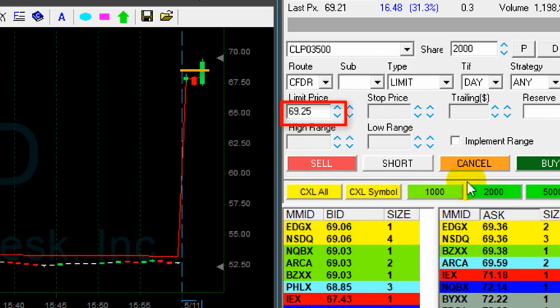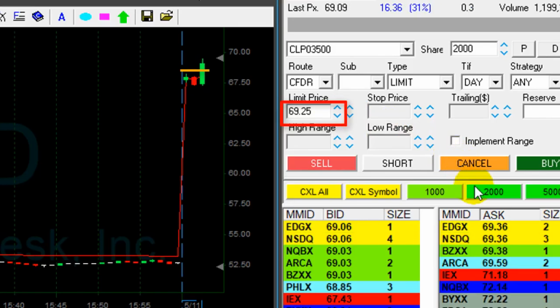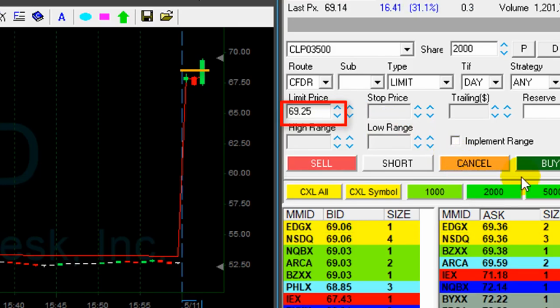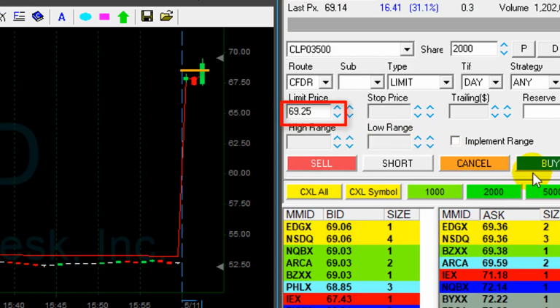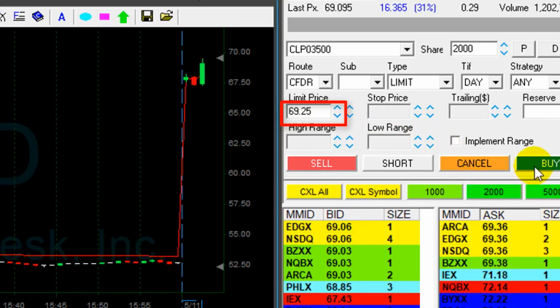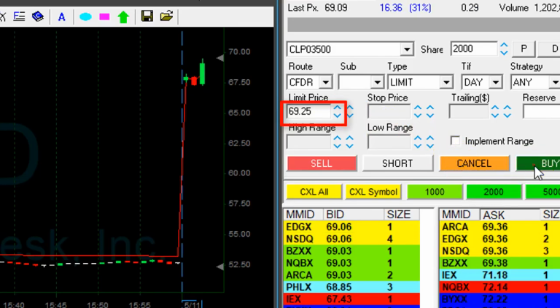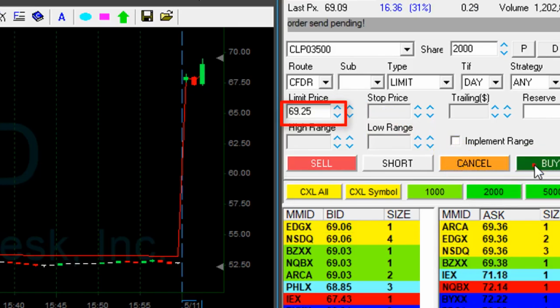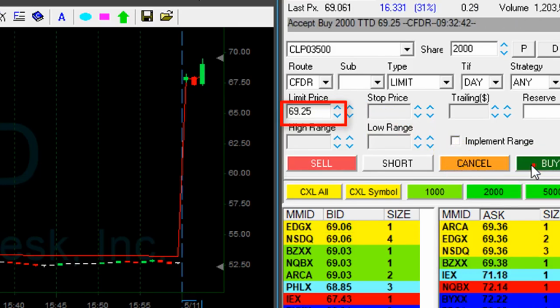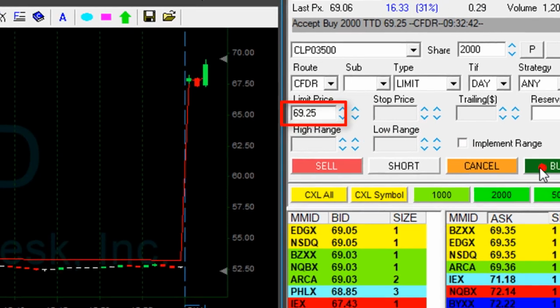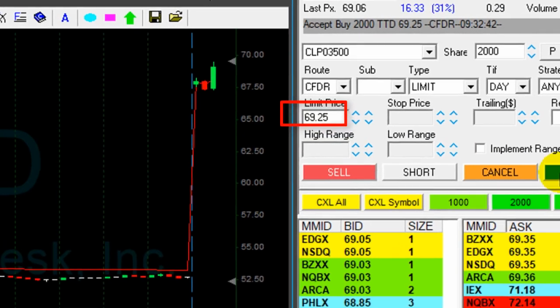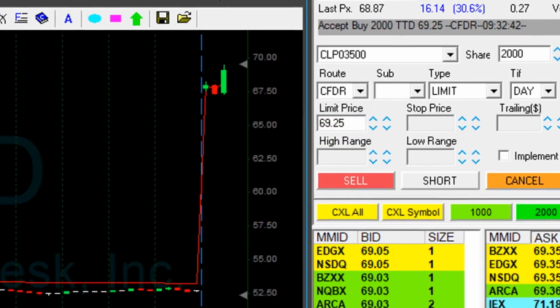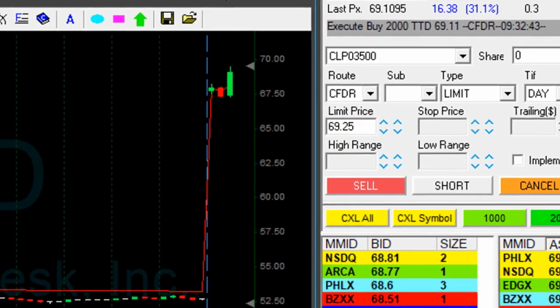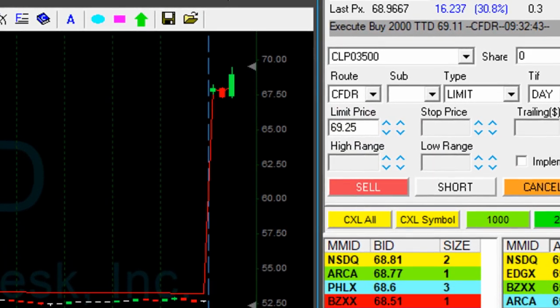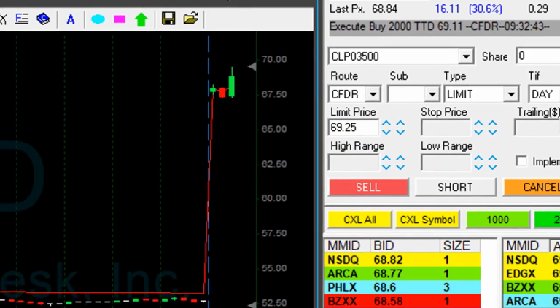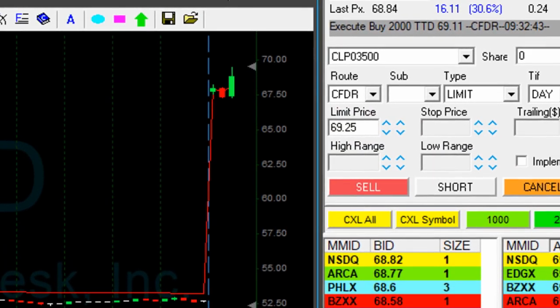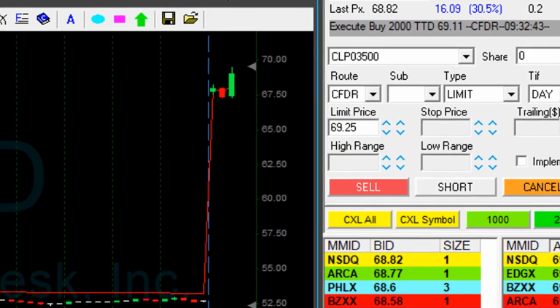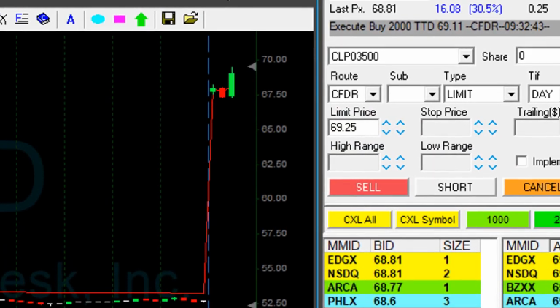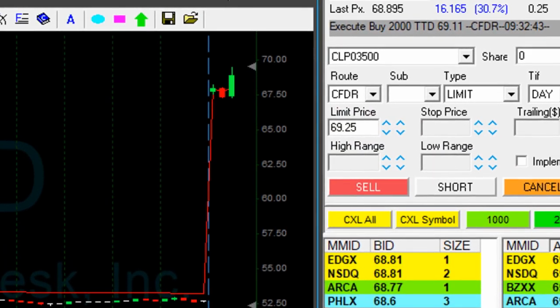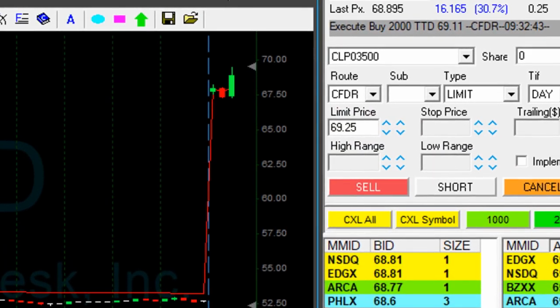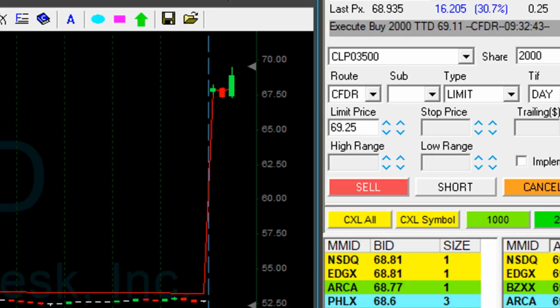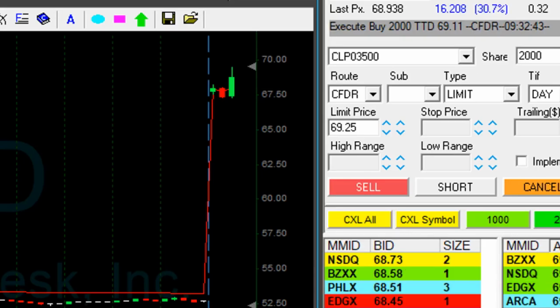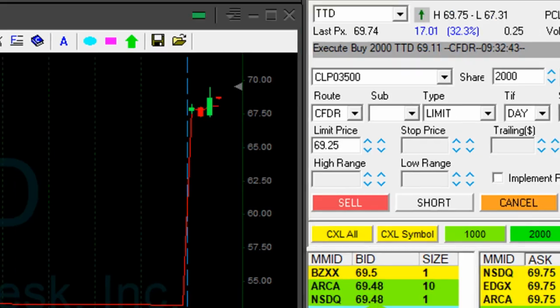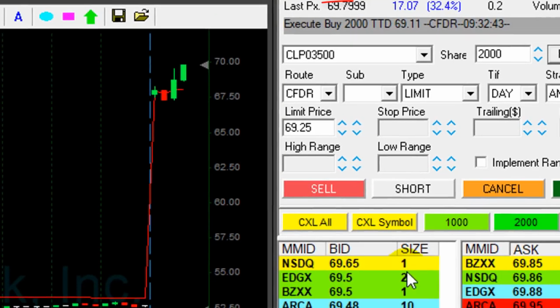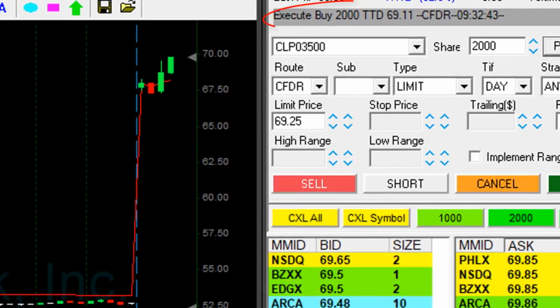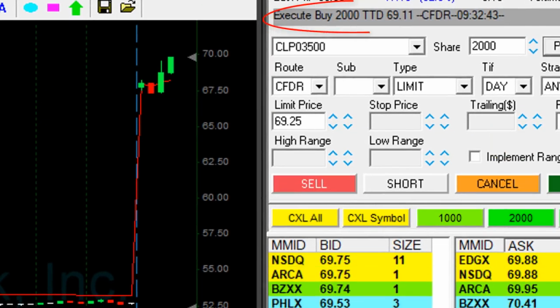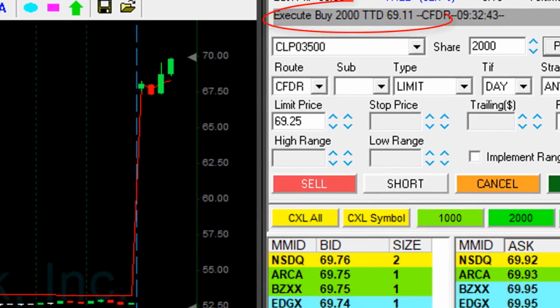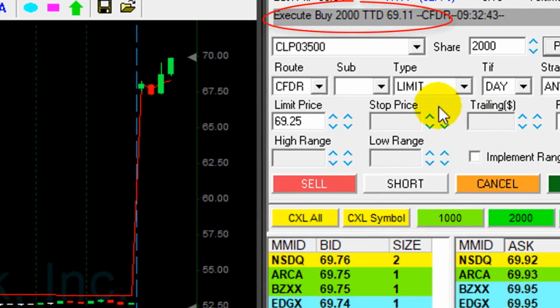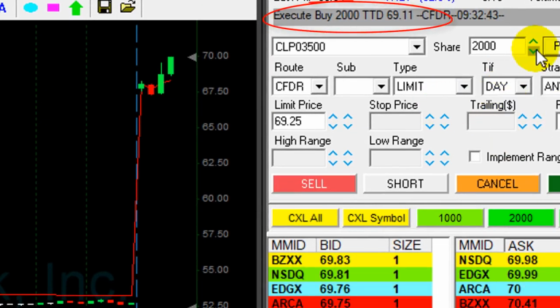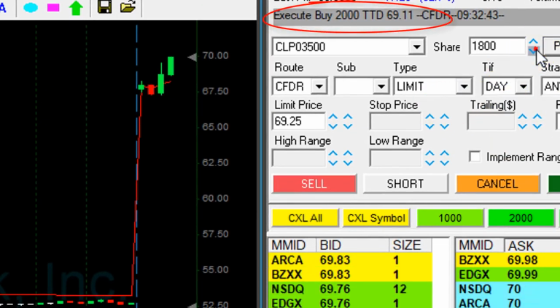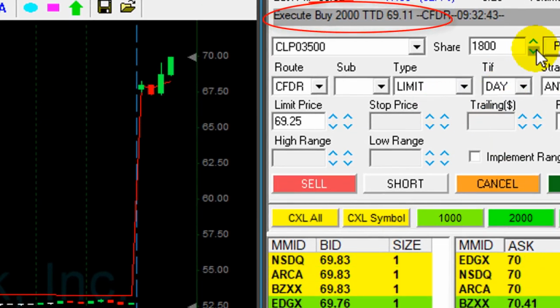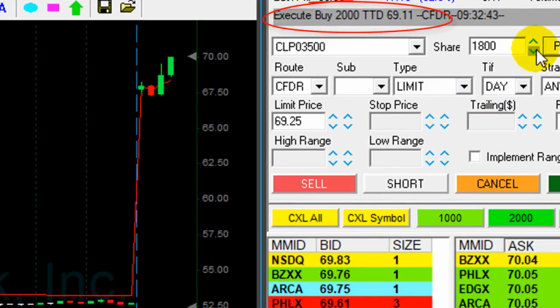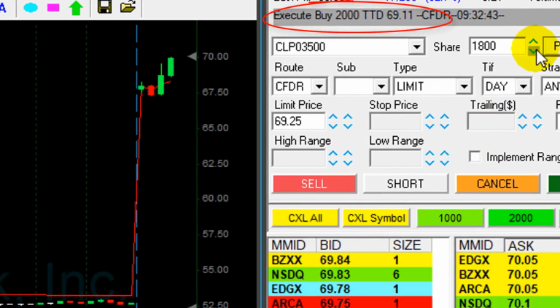Hoping it's going to bounce down a little bit. 2,000 shares now. And I got filled at 69.11. Good fill.